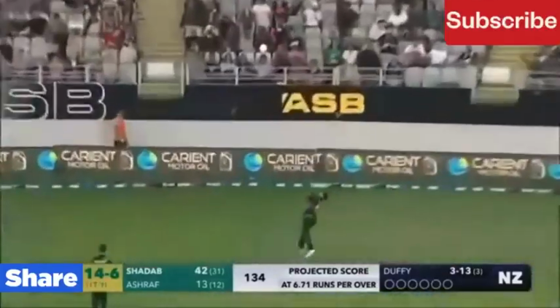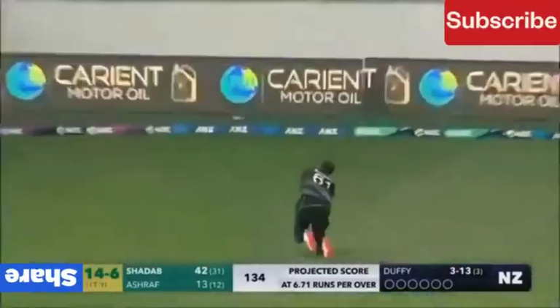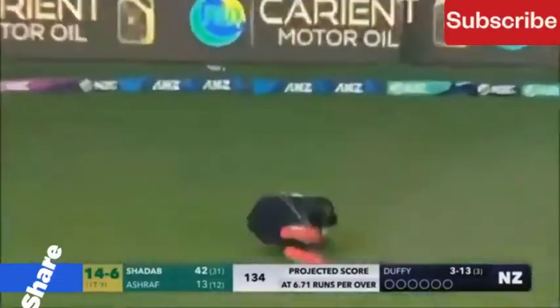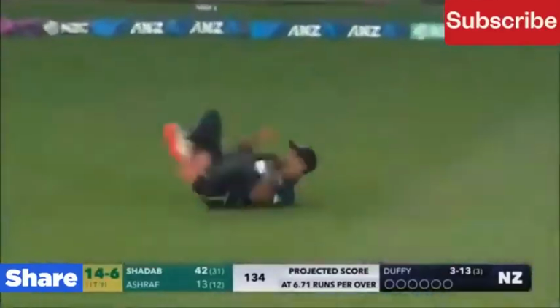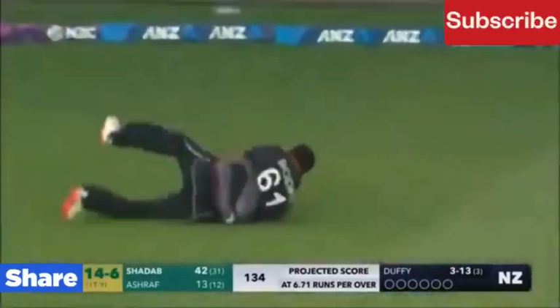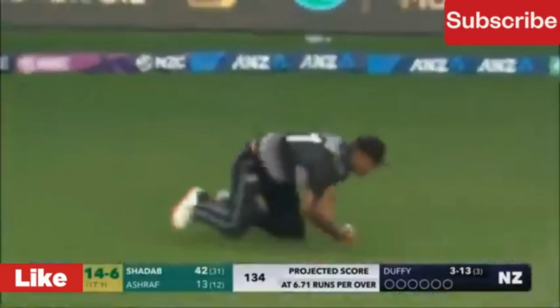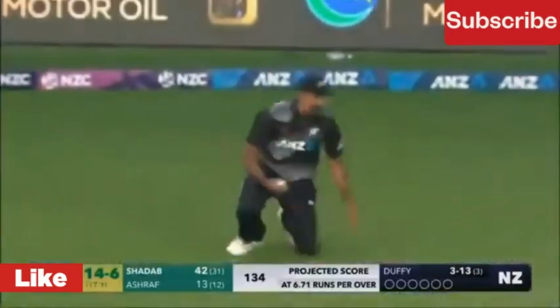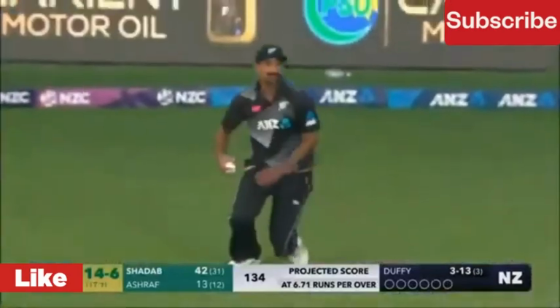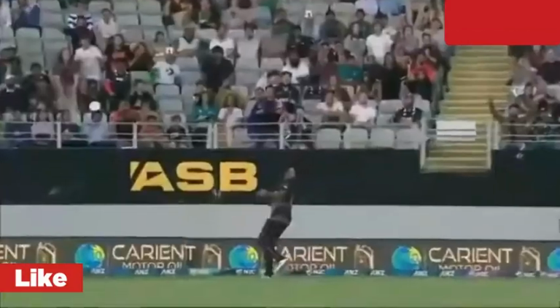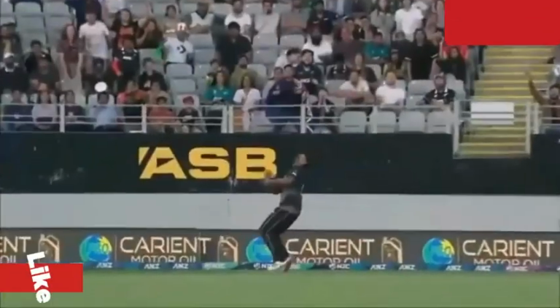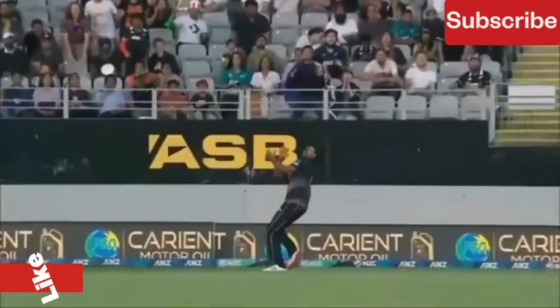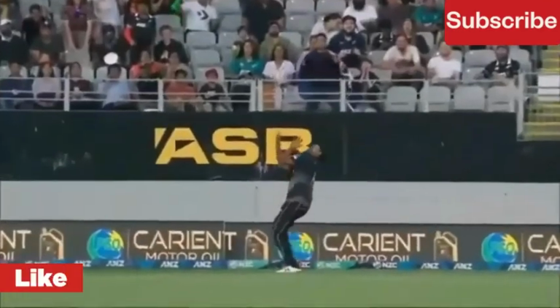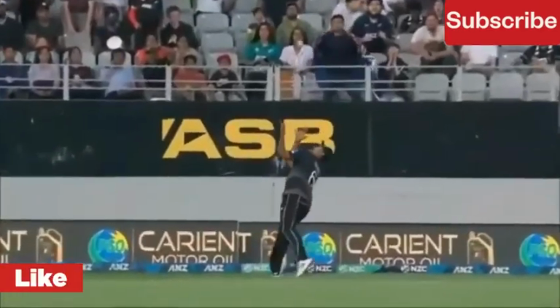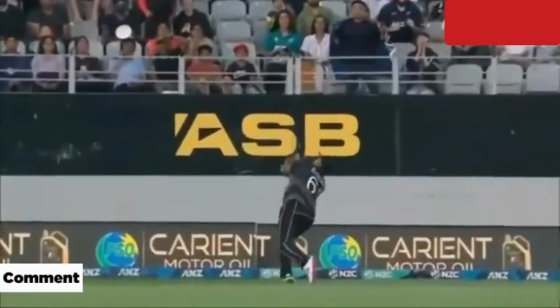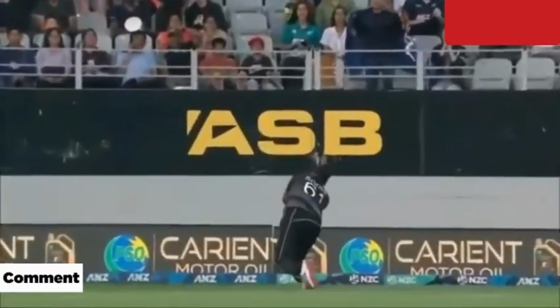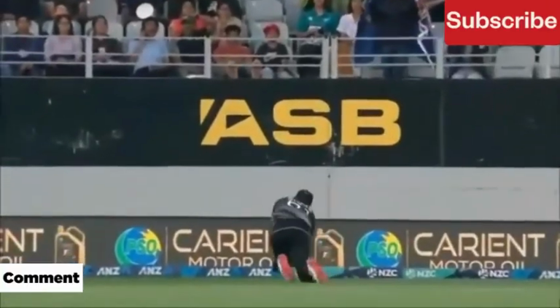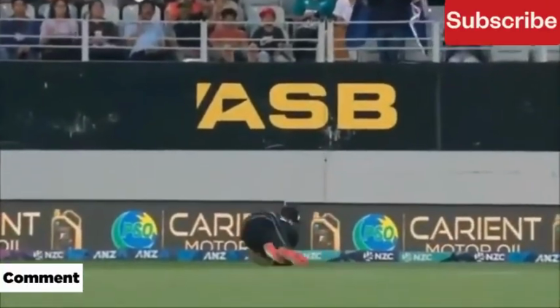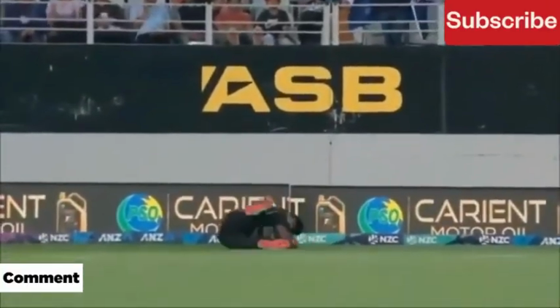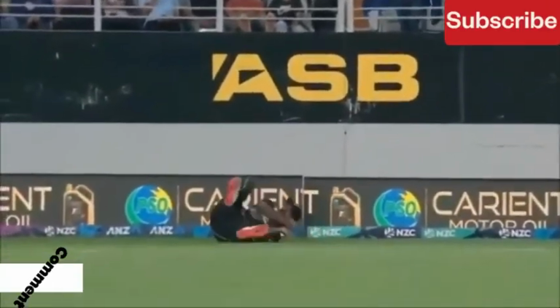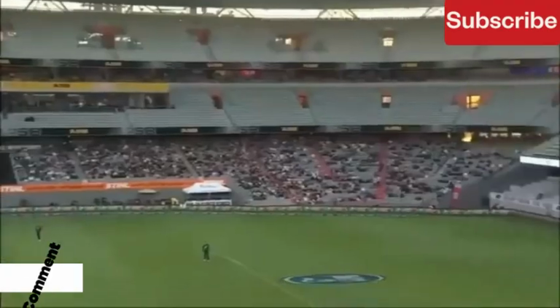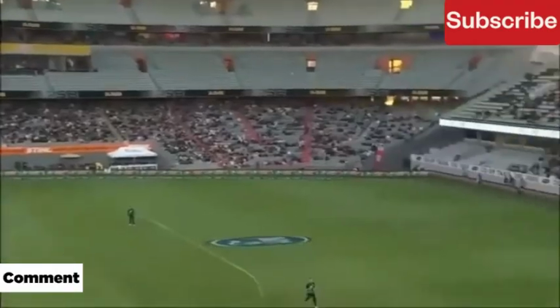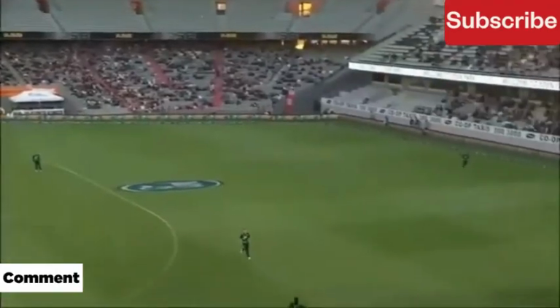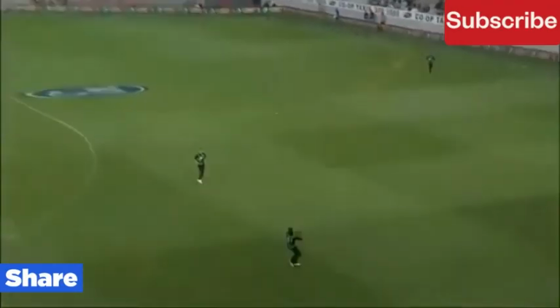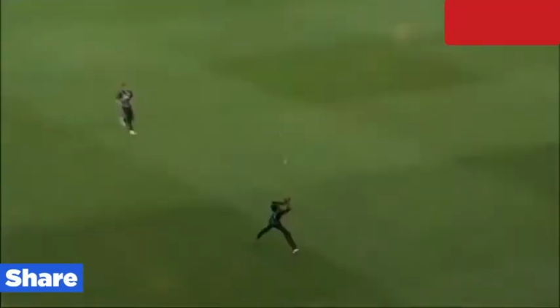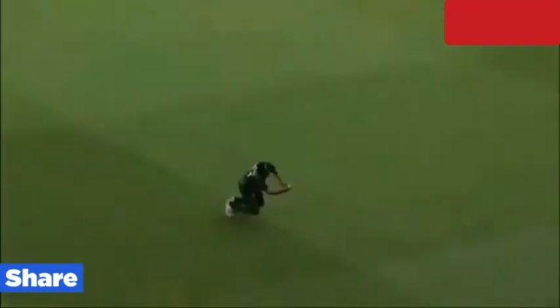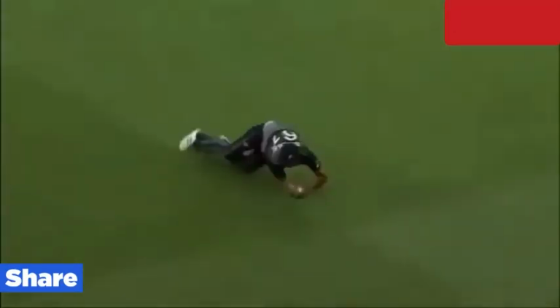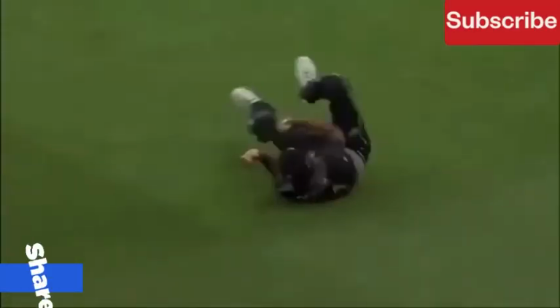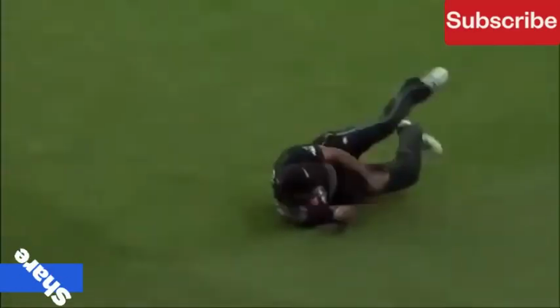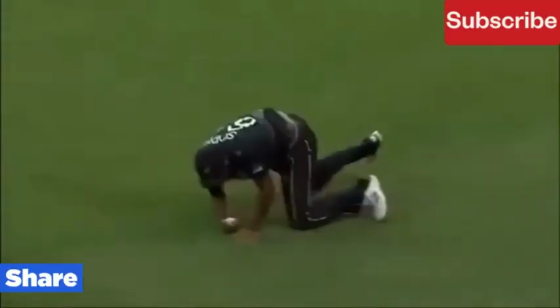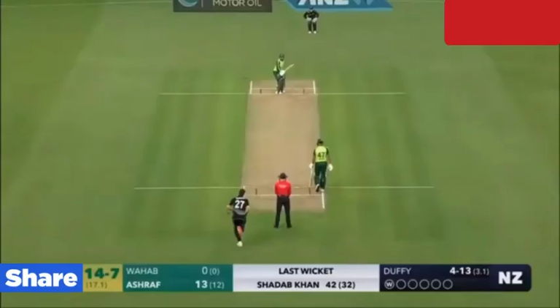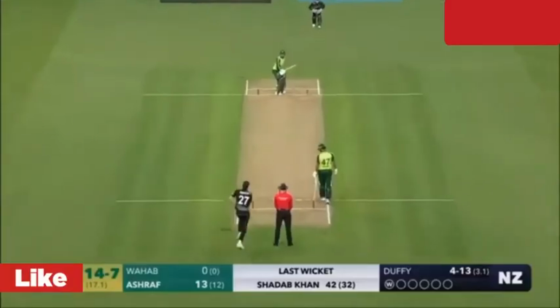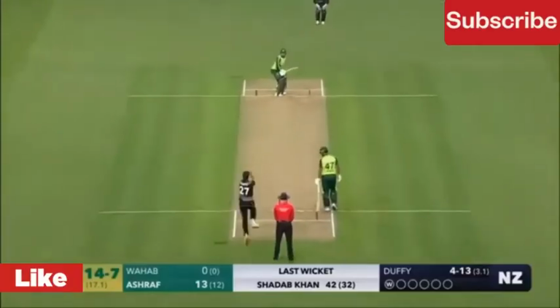Batsman getting ready to go back — and what a catch that is! Oh, that's a ripper. He's been right in the action.